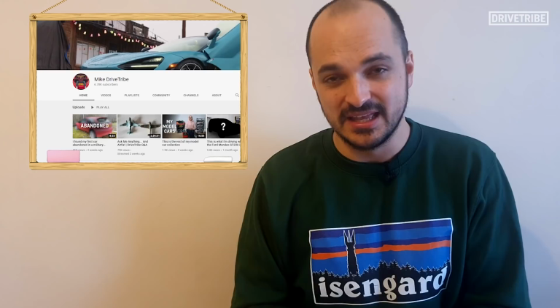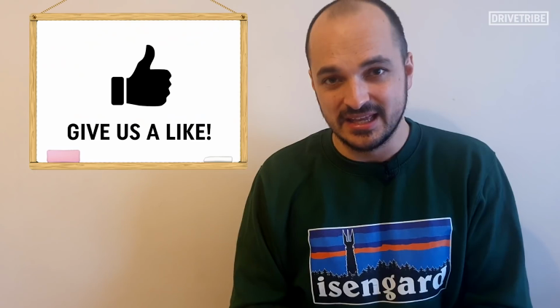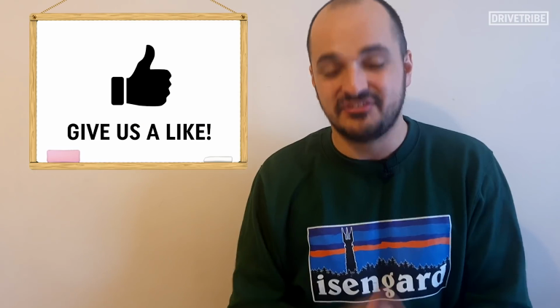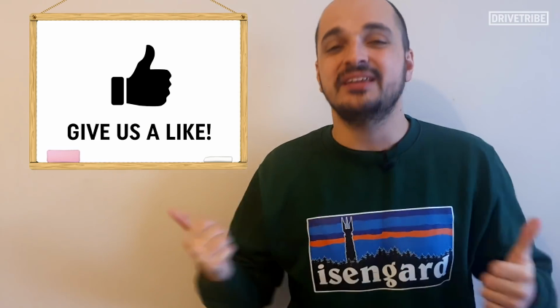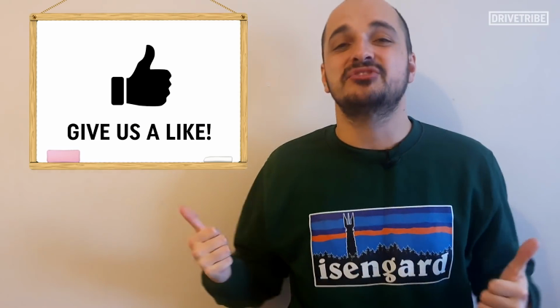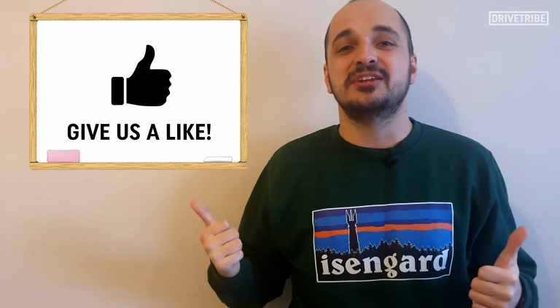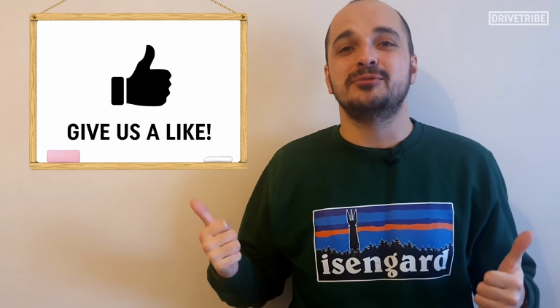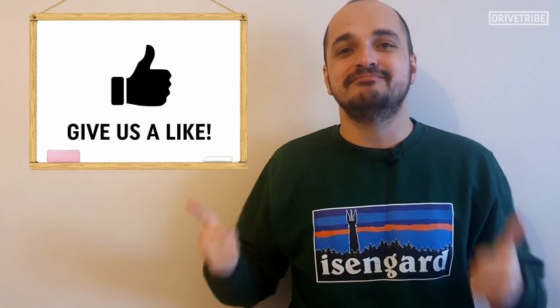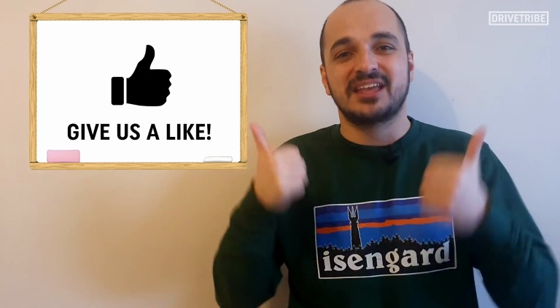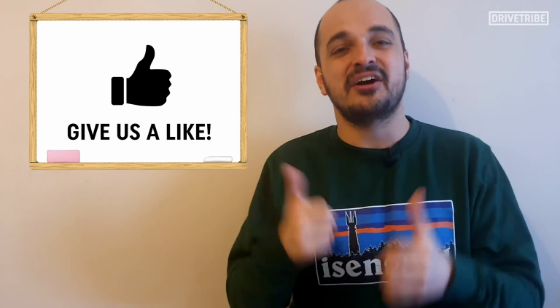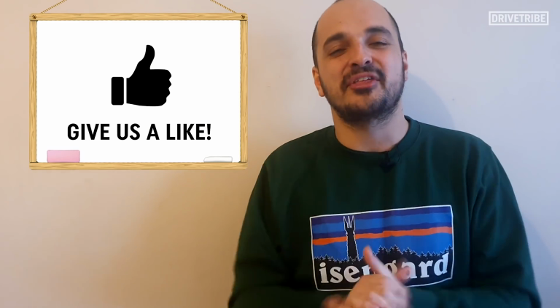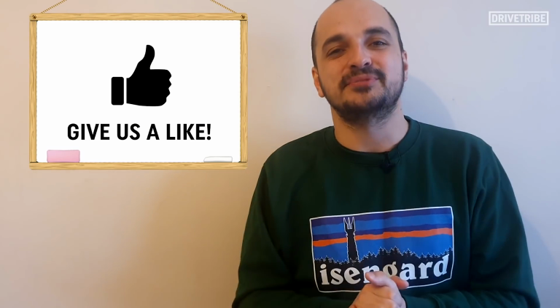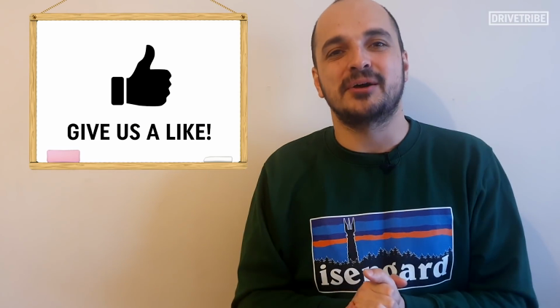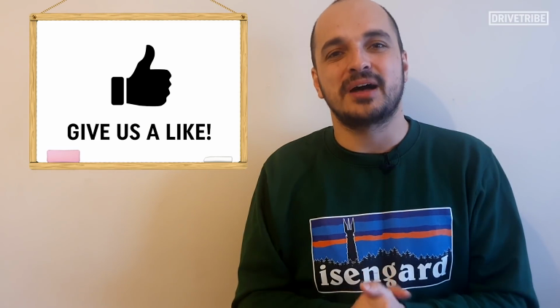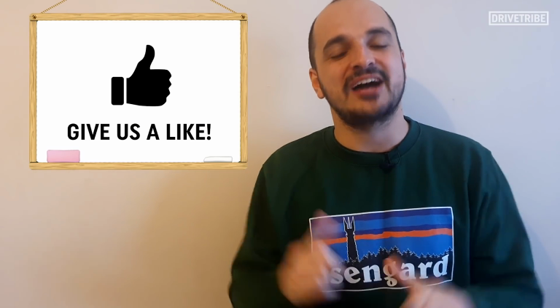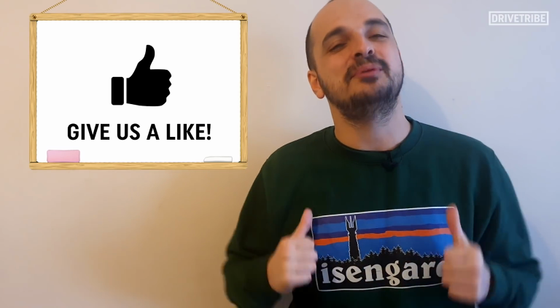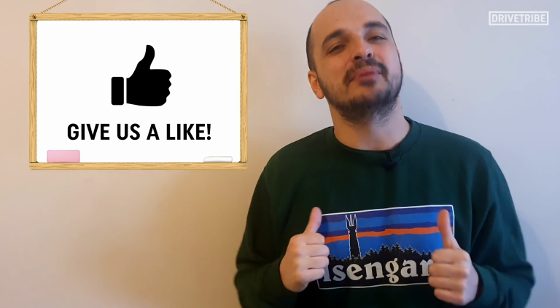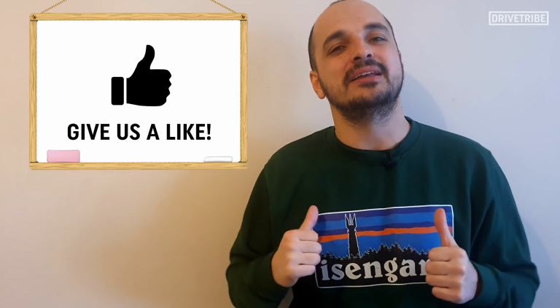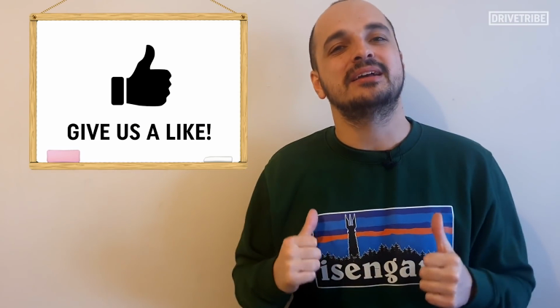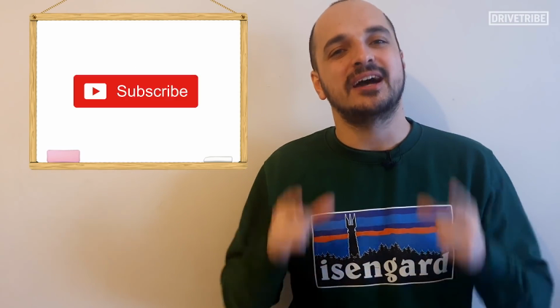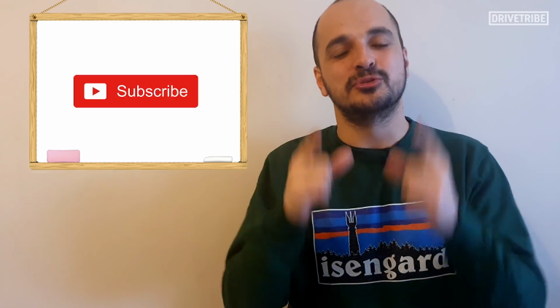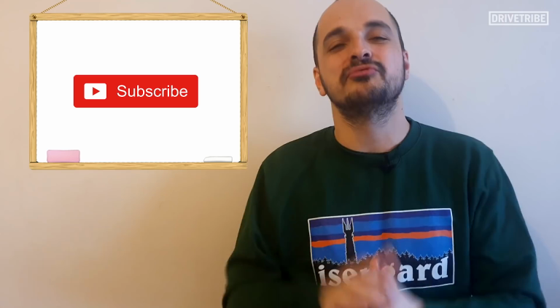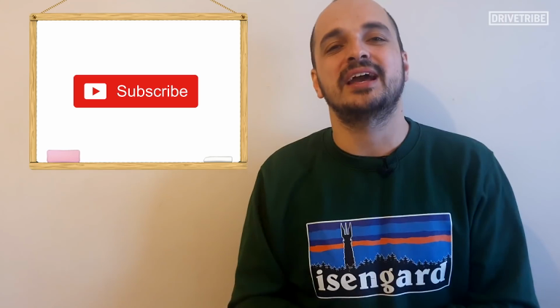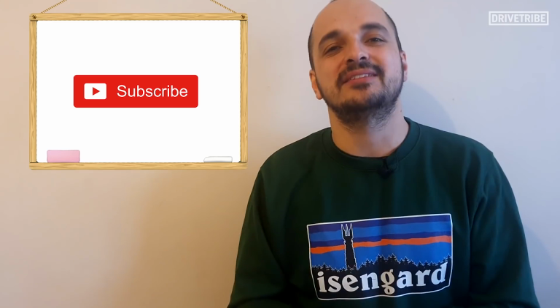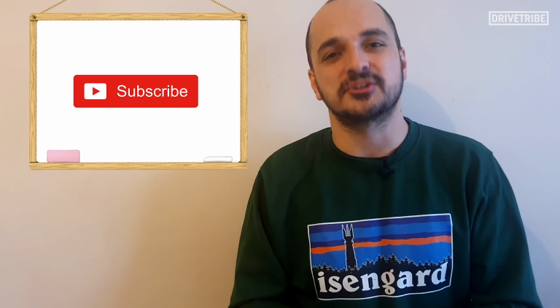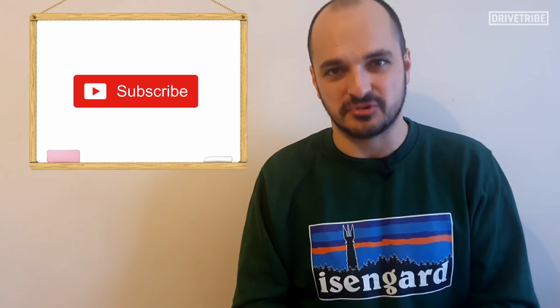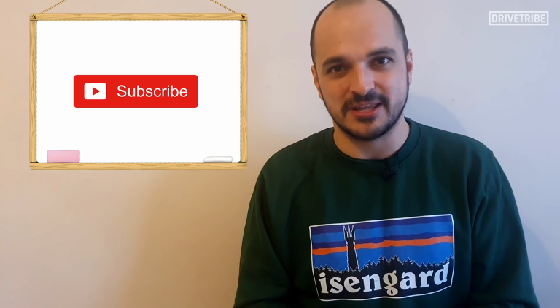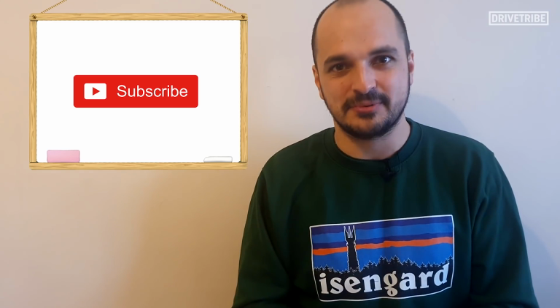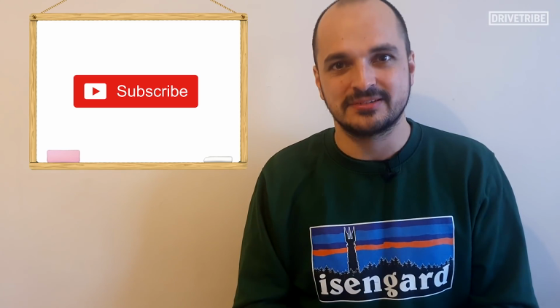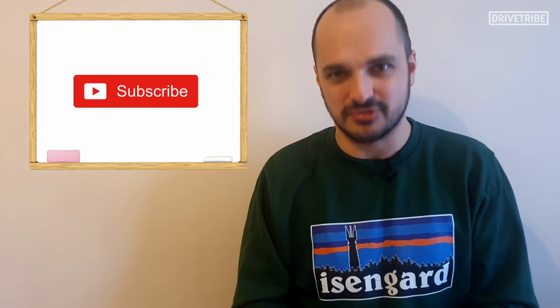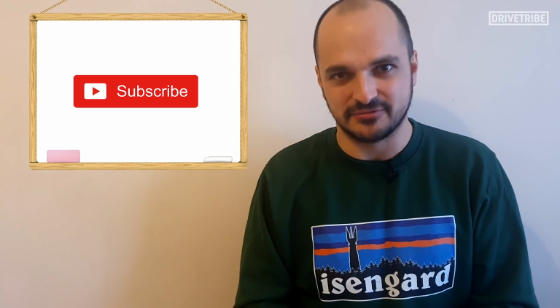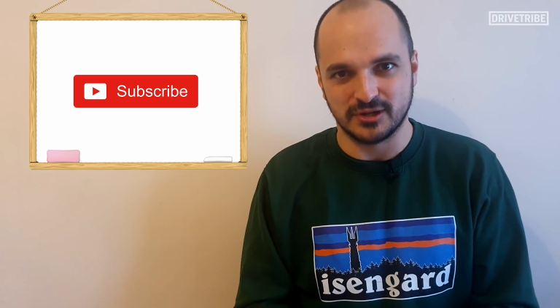If you like this video, give it a thumbs up, and don't forget to subscribe to Drive Tribe.